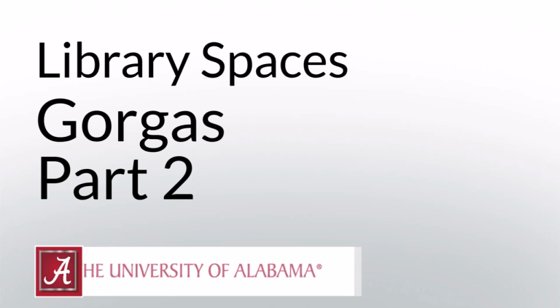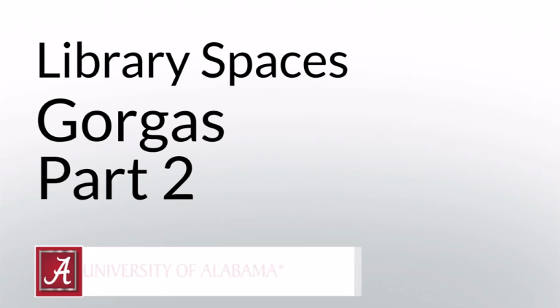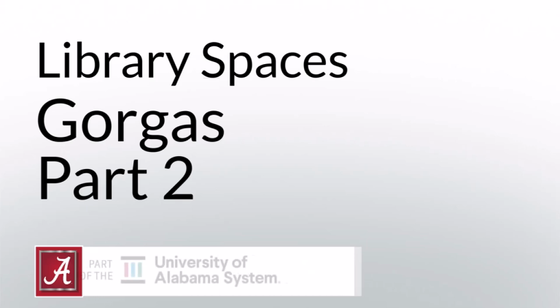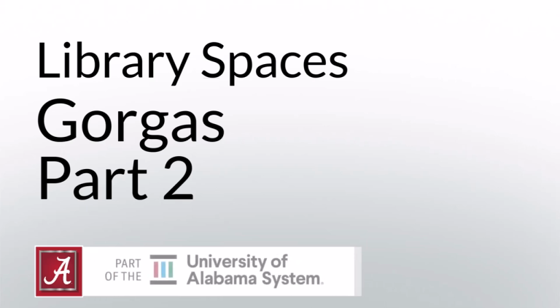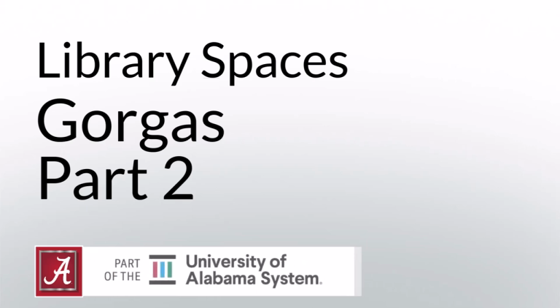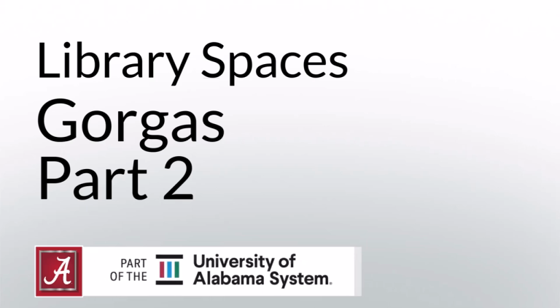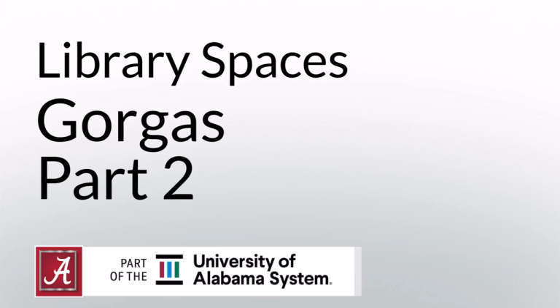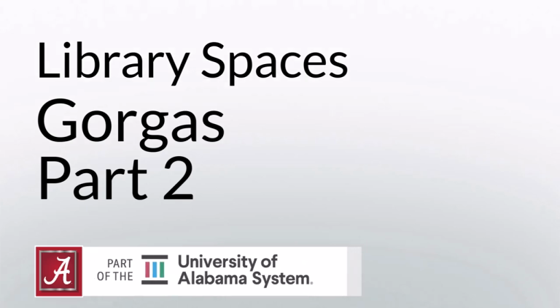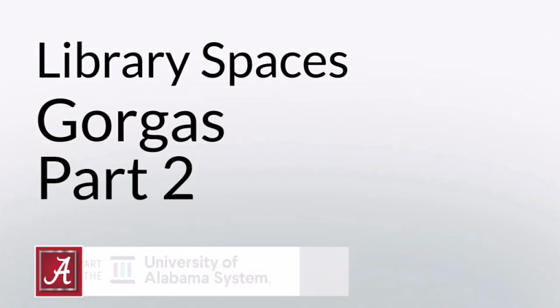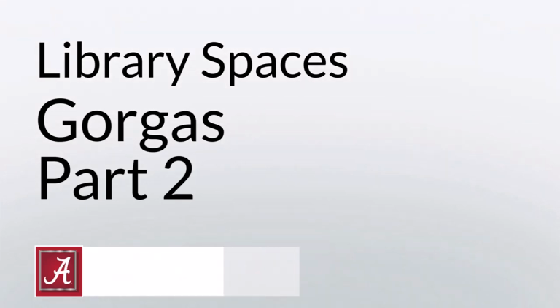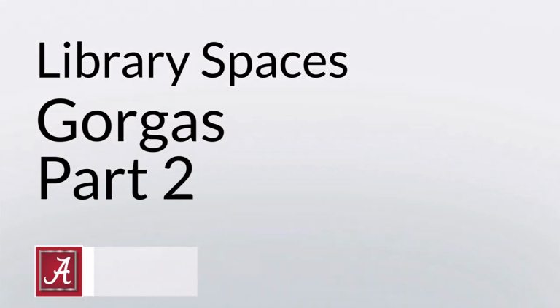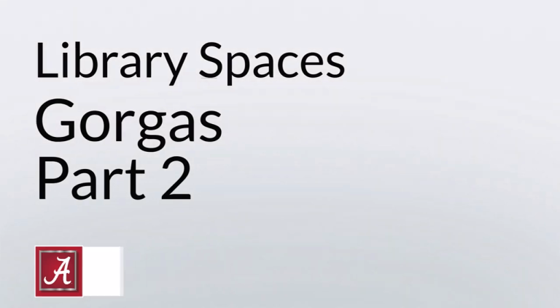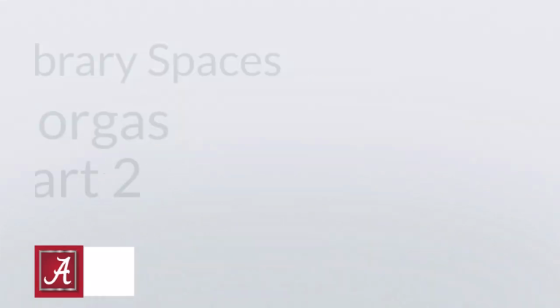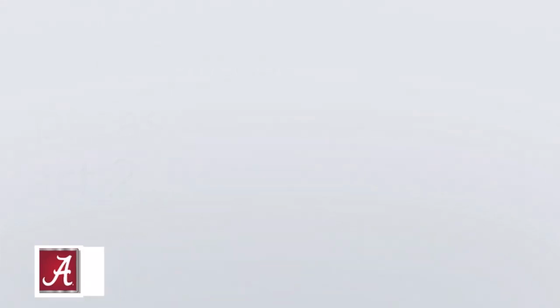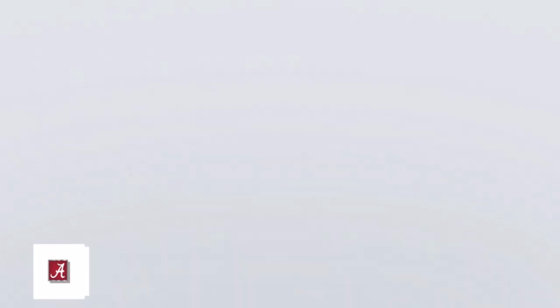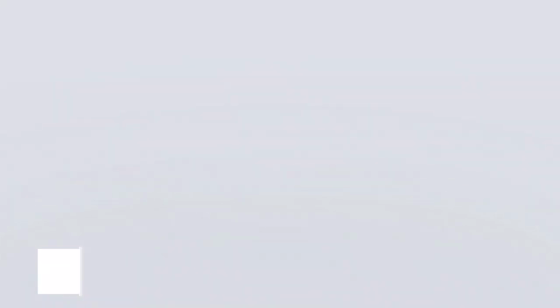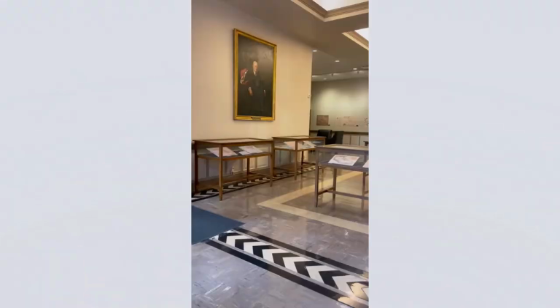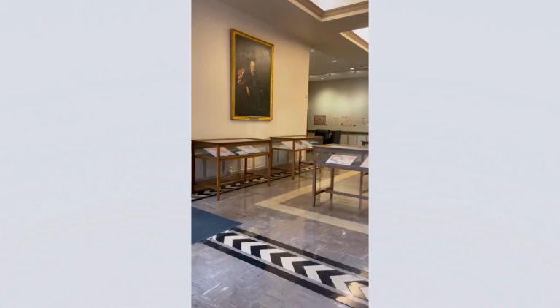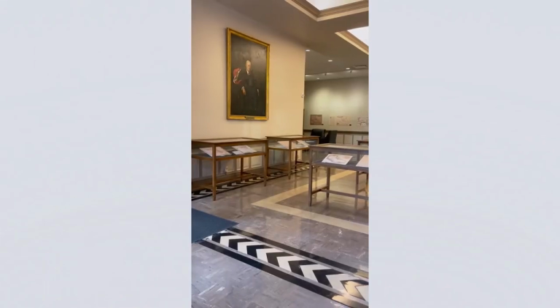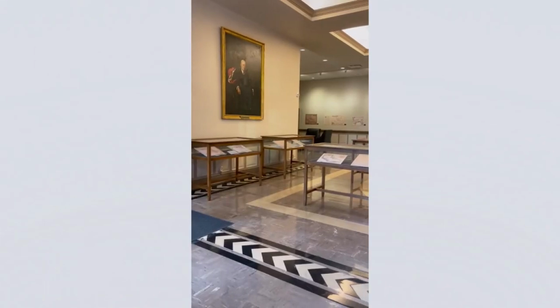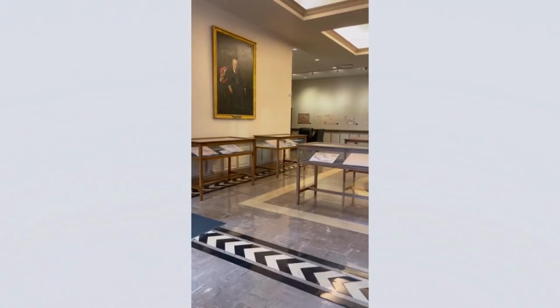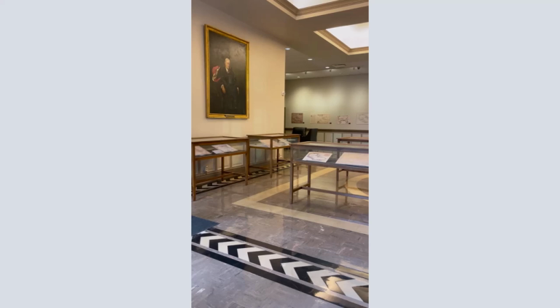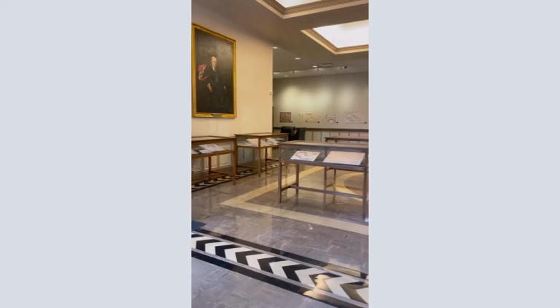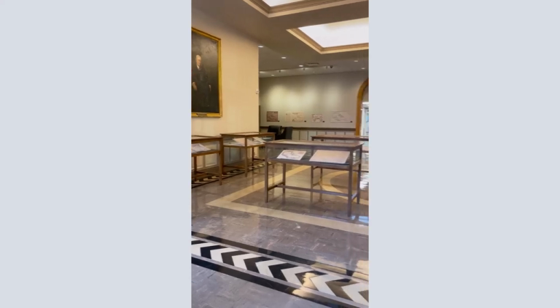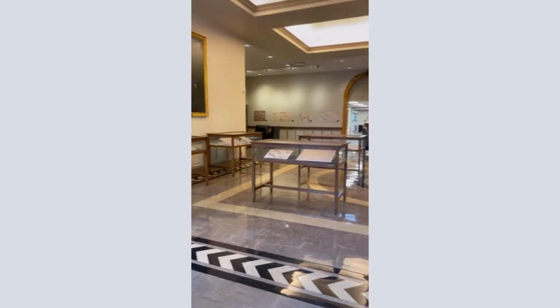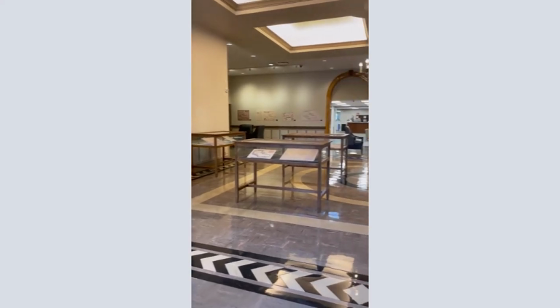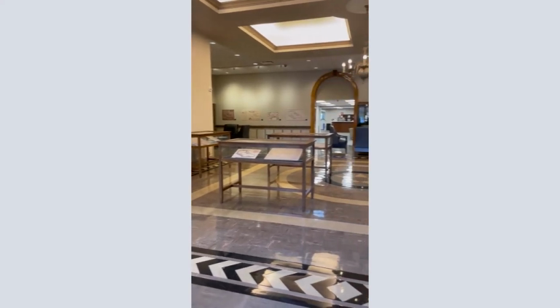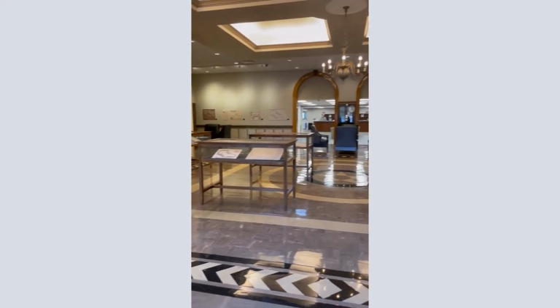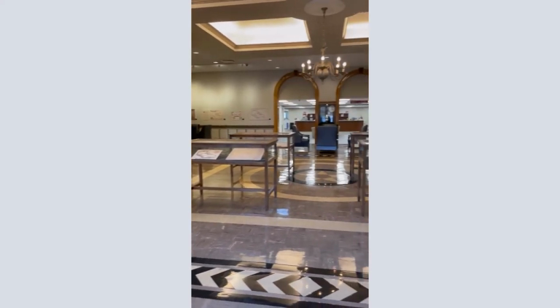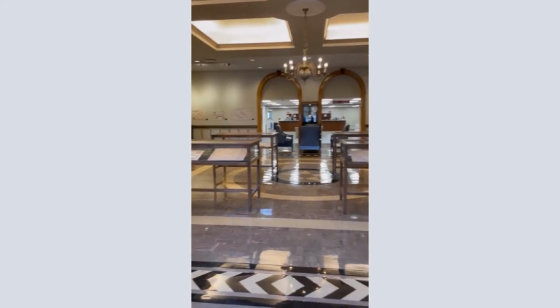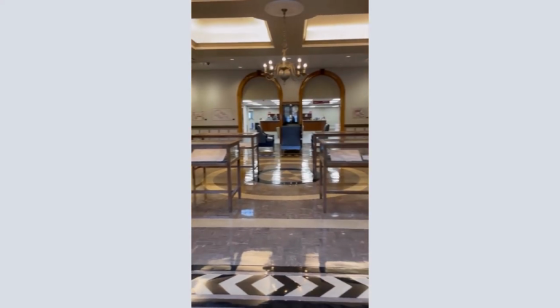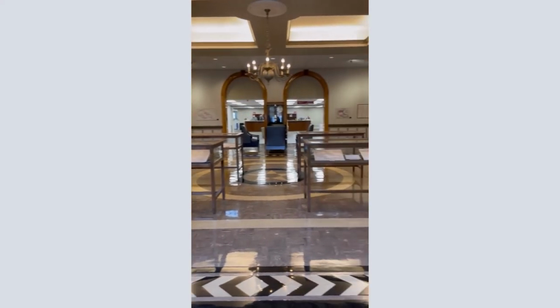This is Gorgas Library in 60 Seconds, Part 2. The second floor of Gorgas is a normal volume floor. As you enter from the quad entrance,